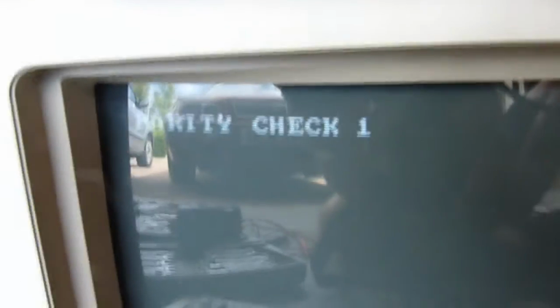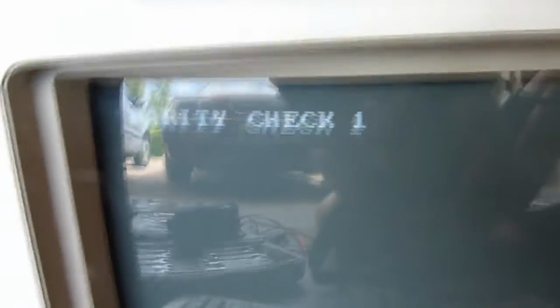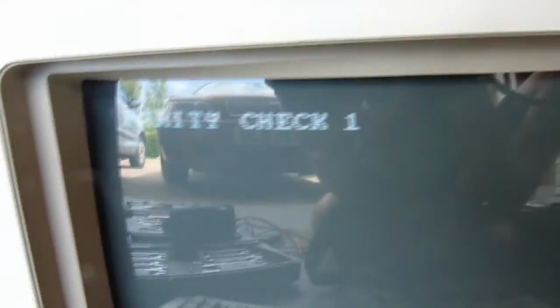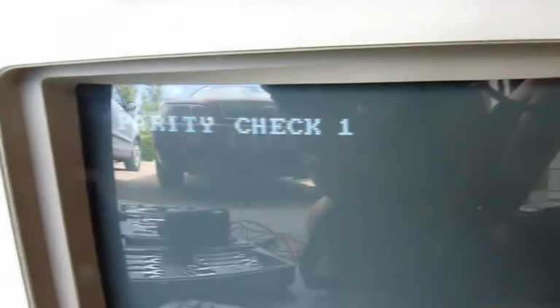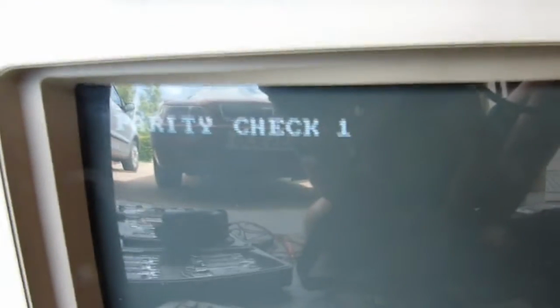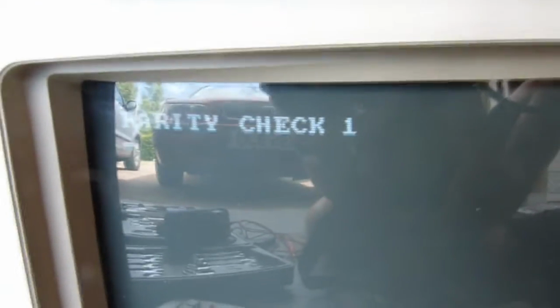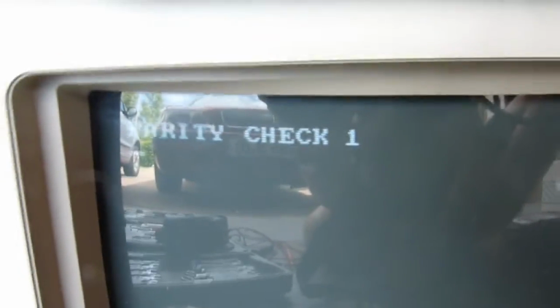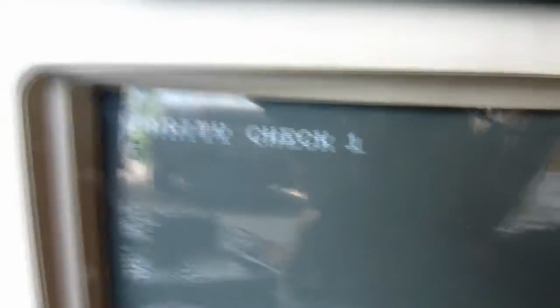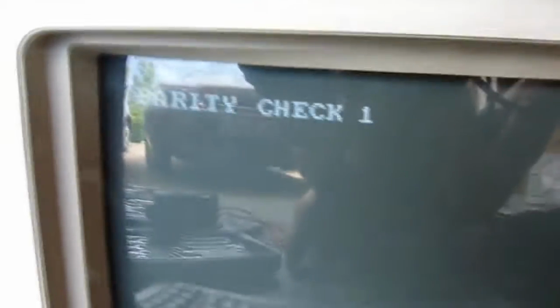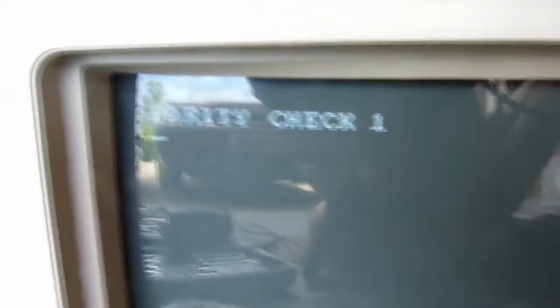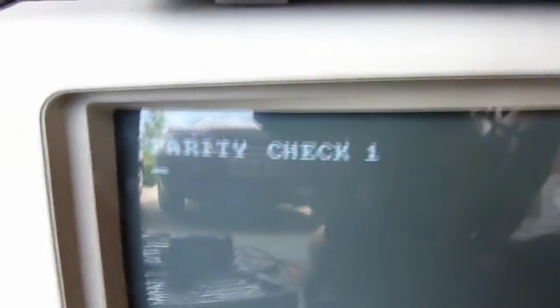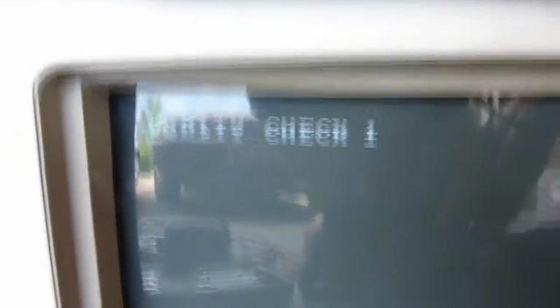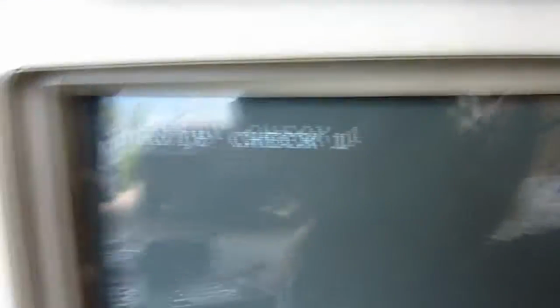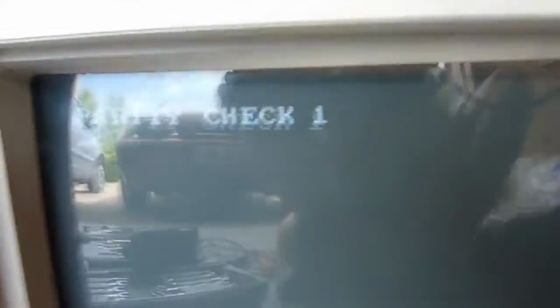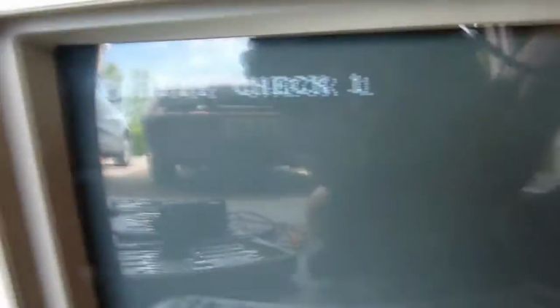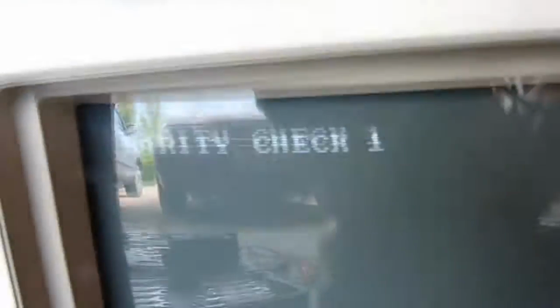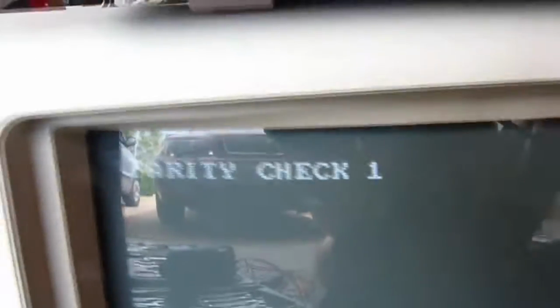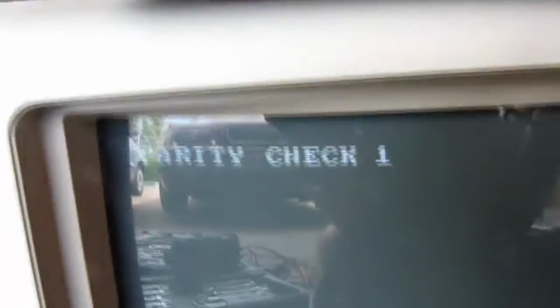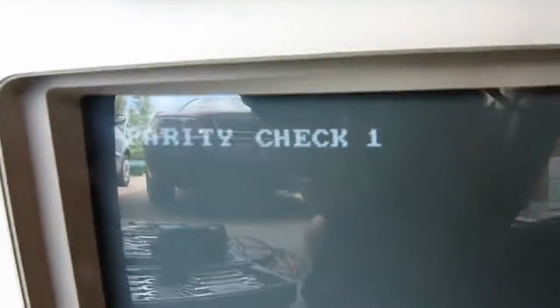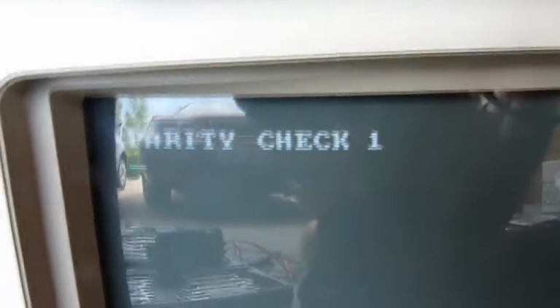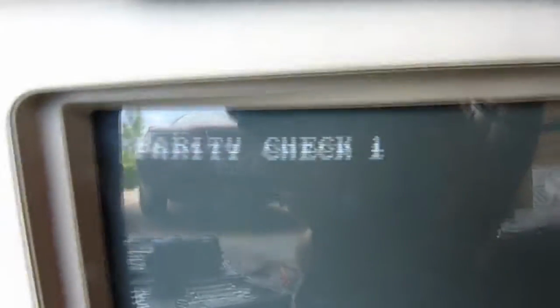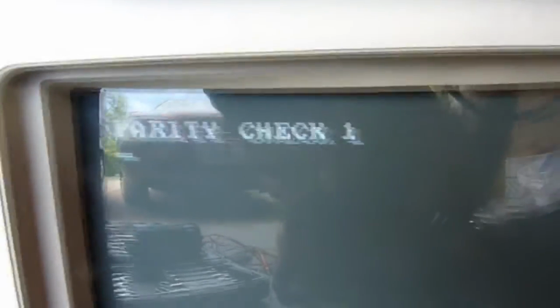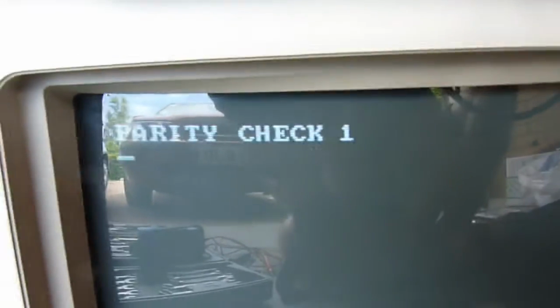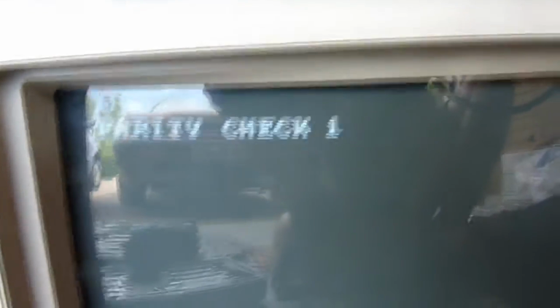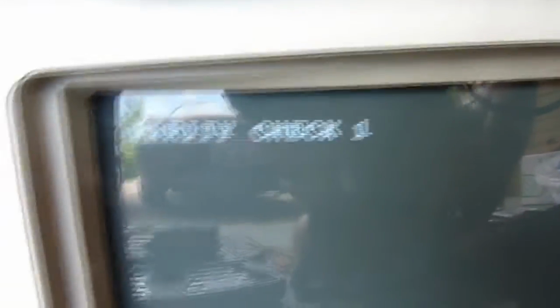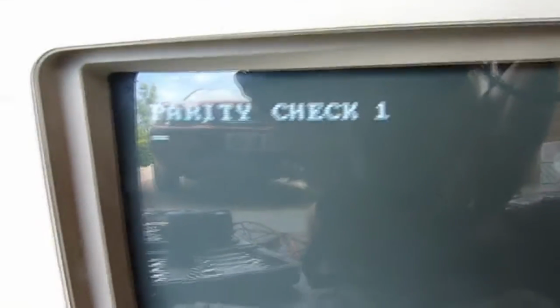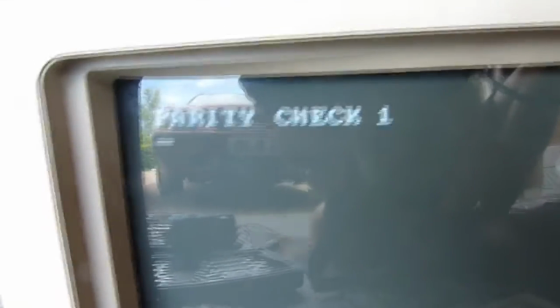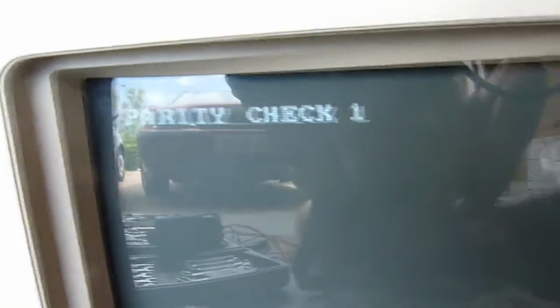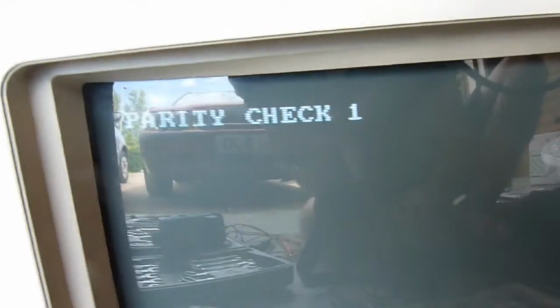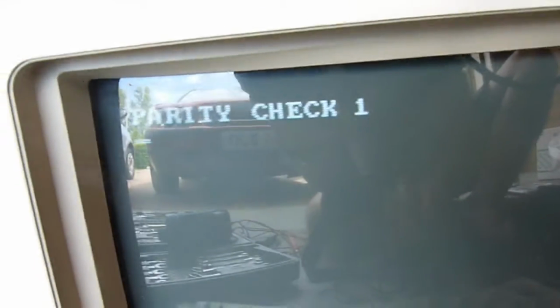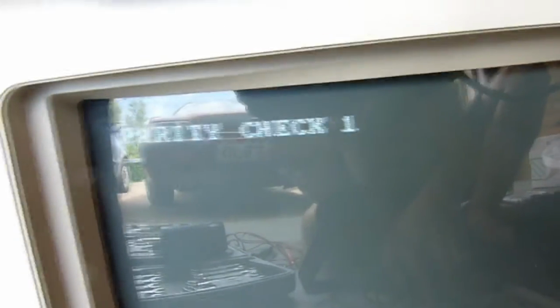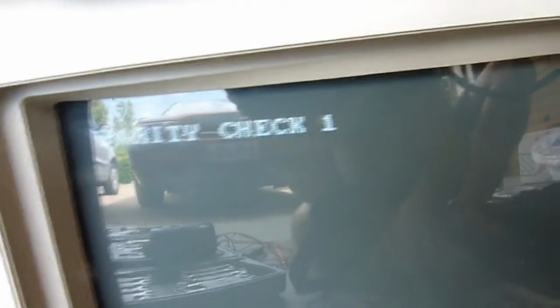Look! Look! Look! Look! We have data out to the display!